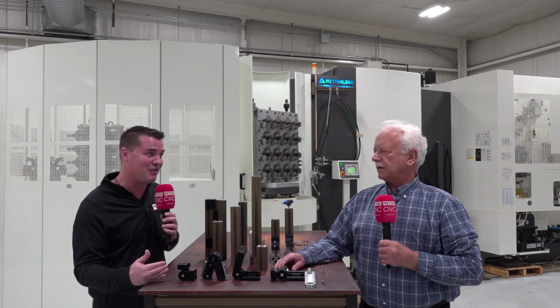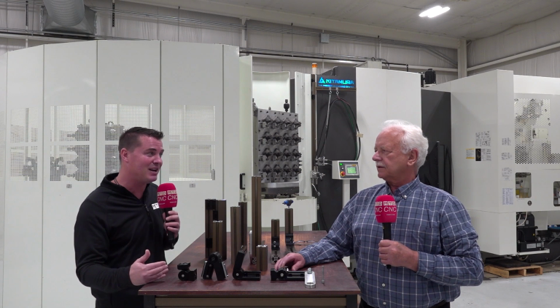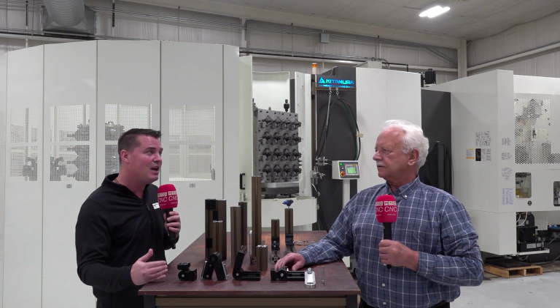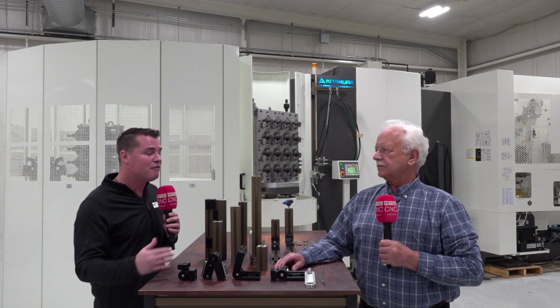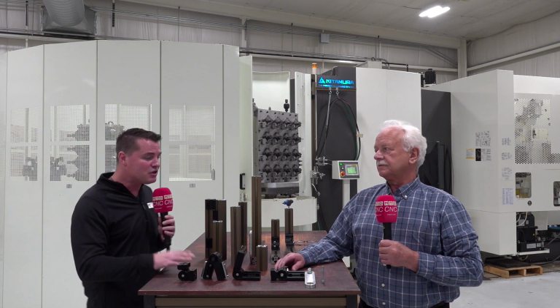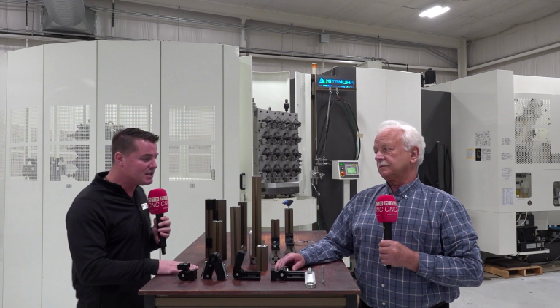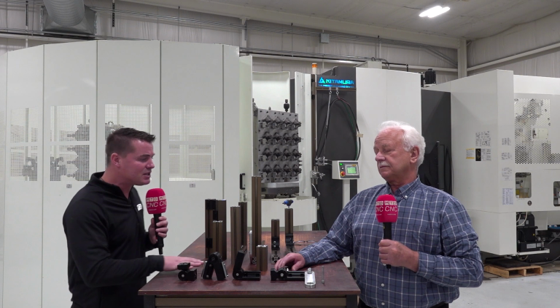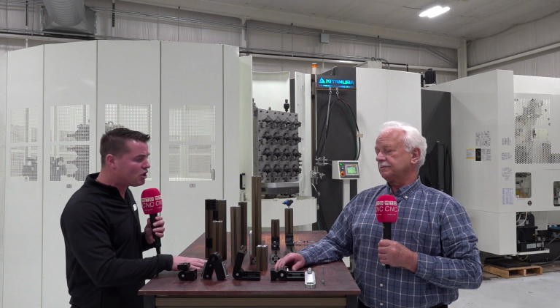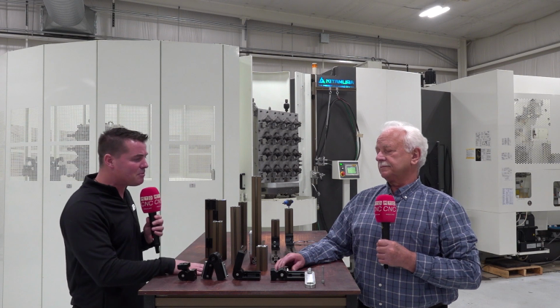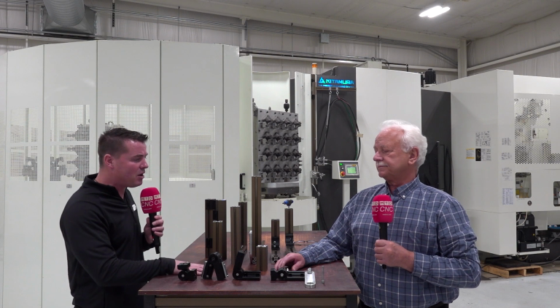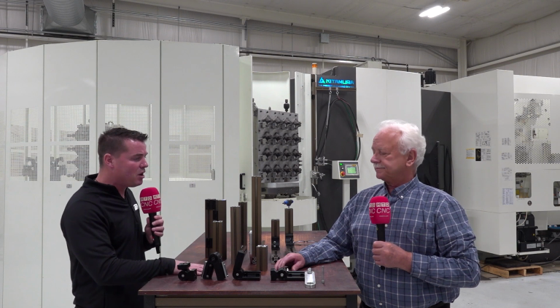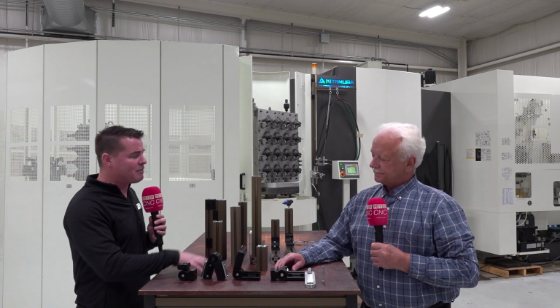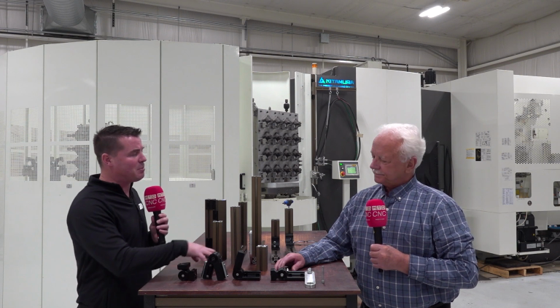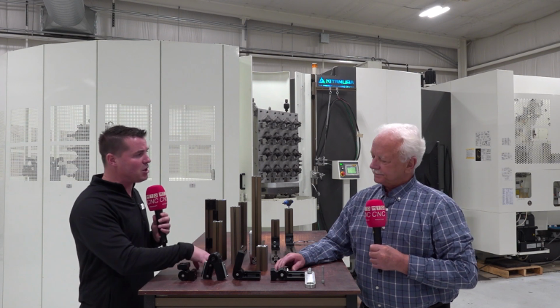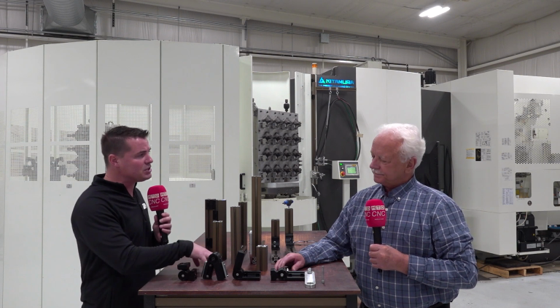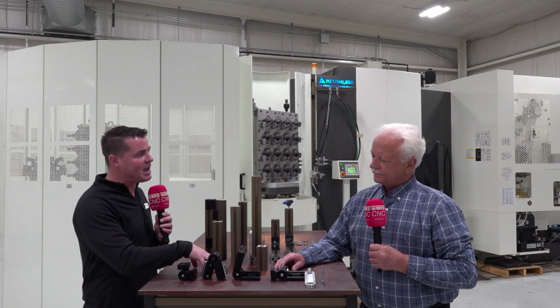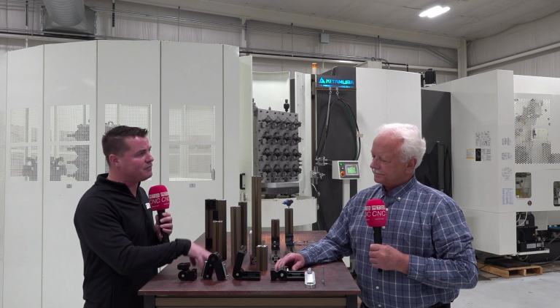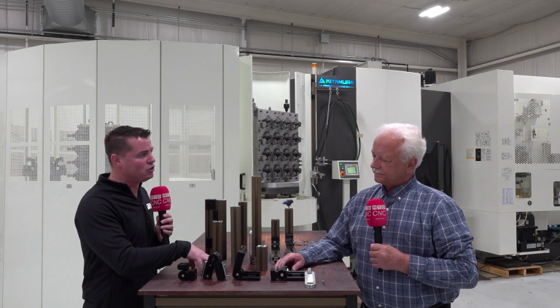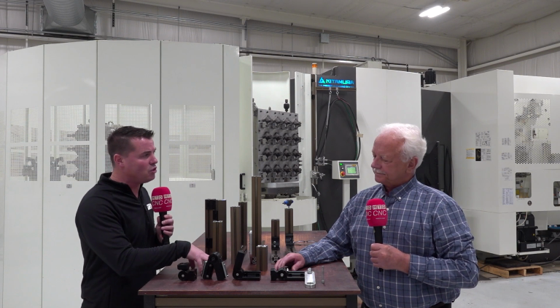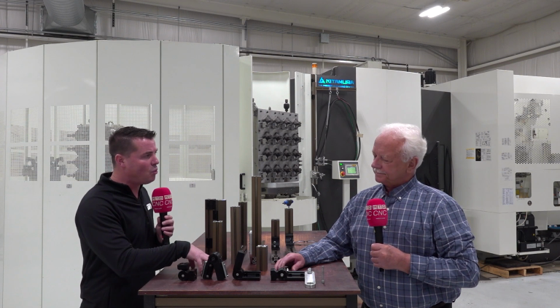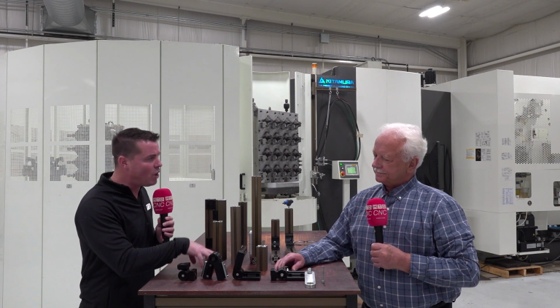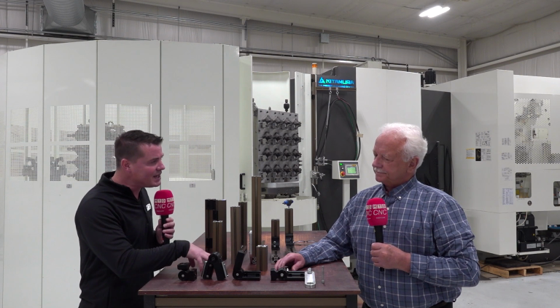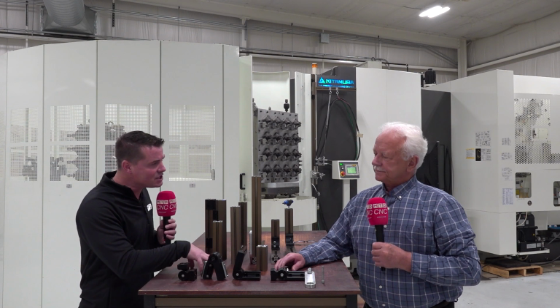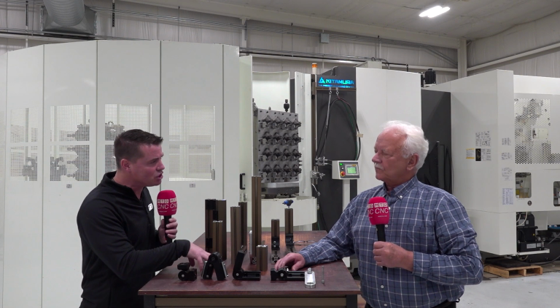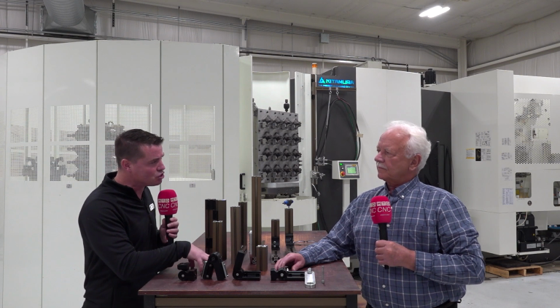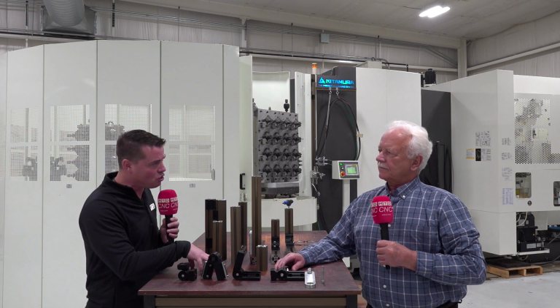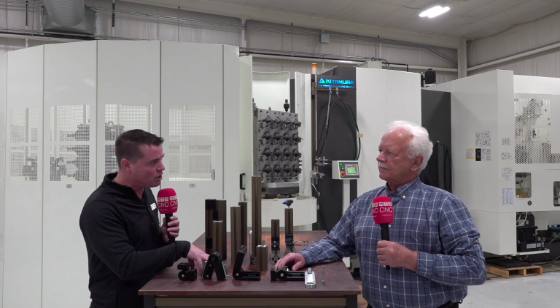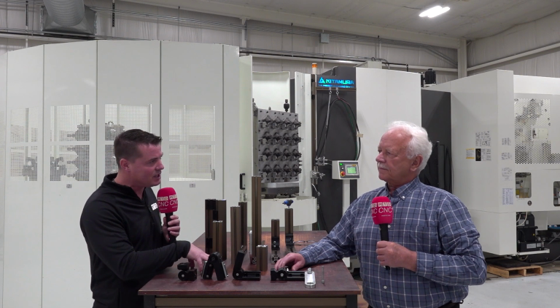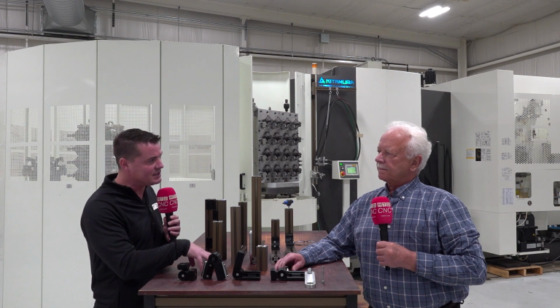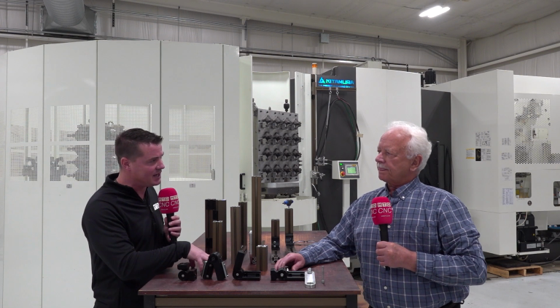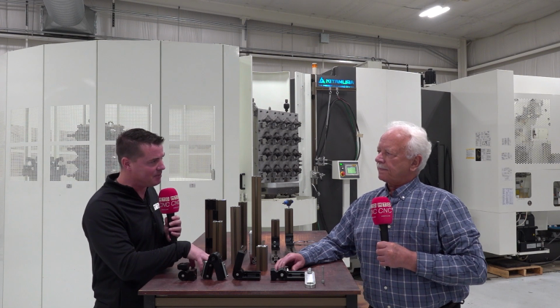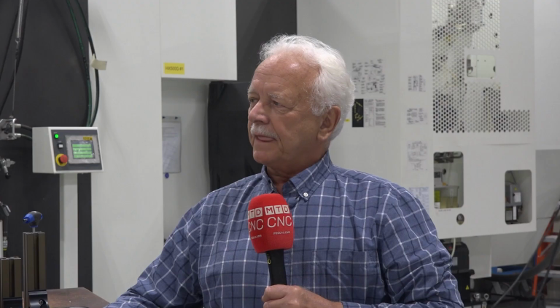So, Frank, let's talk about, from a bird's eye view, what is Controlled Dynamics?